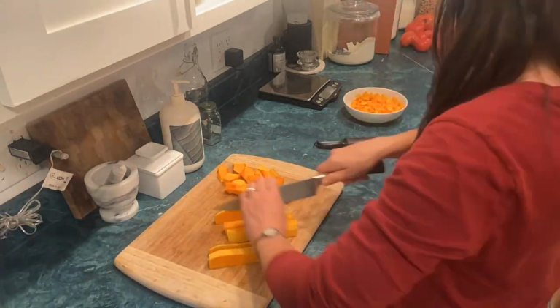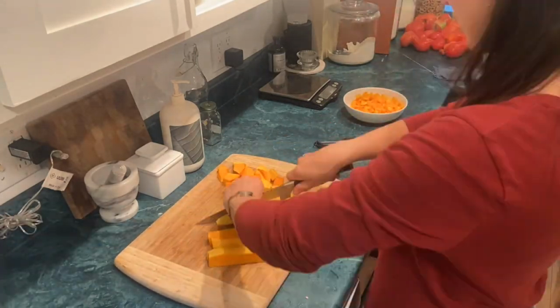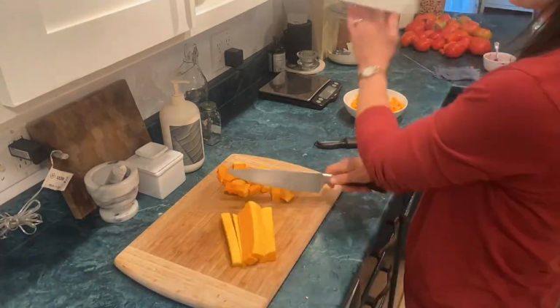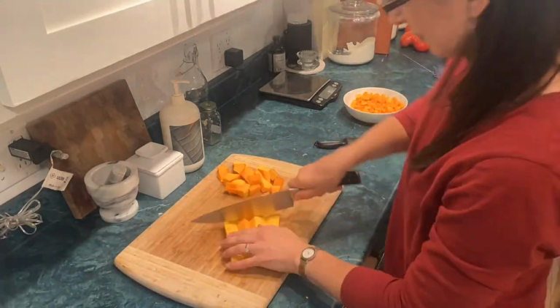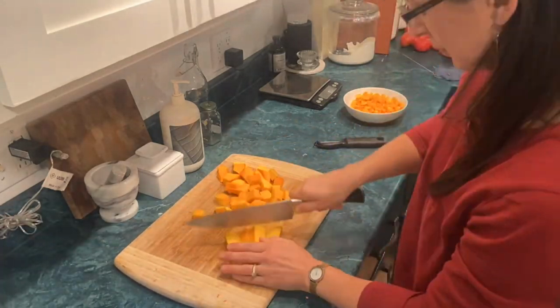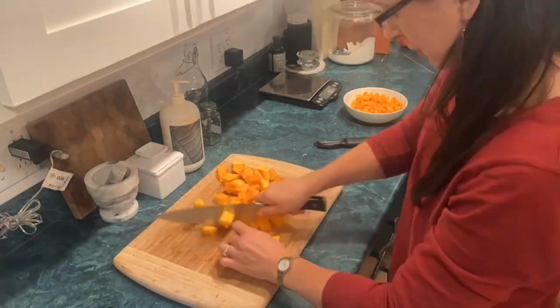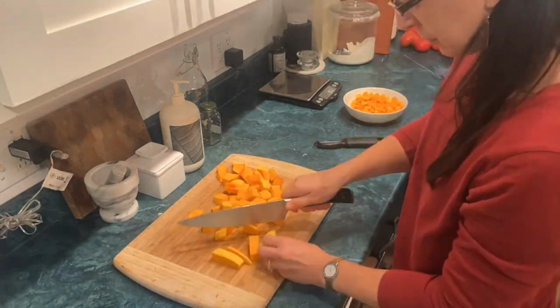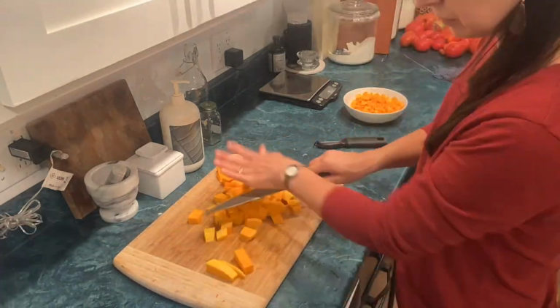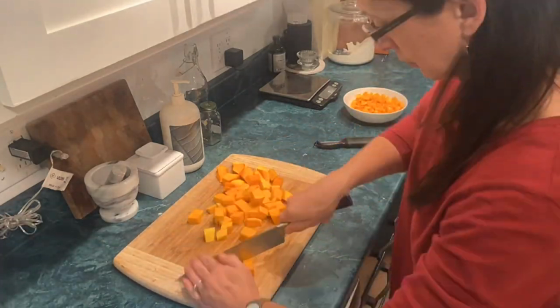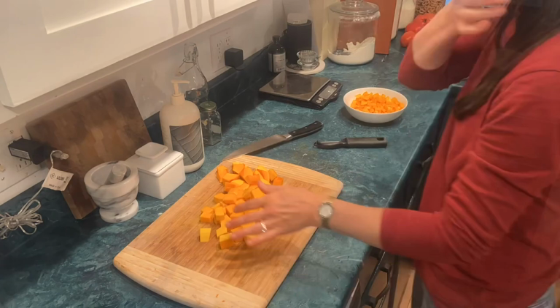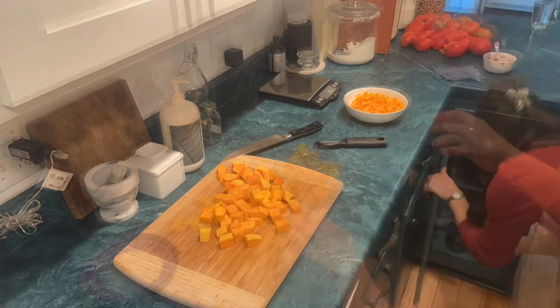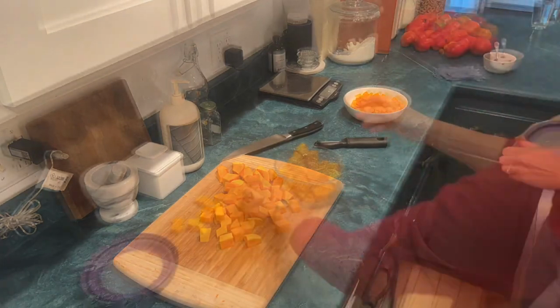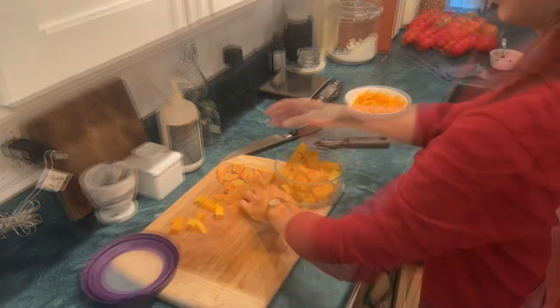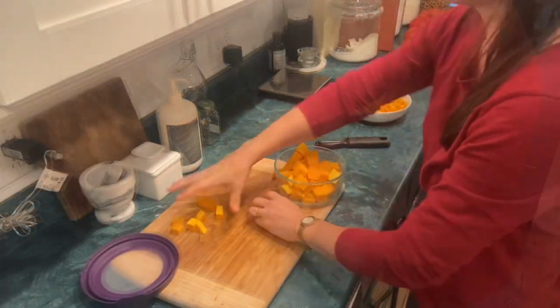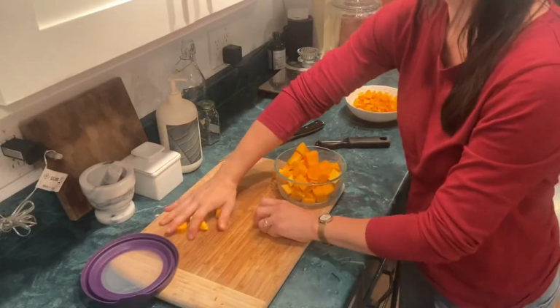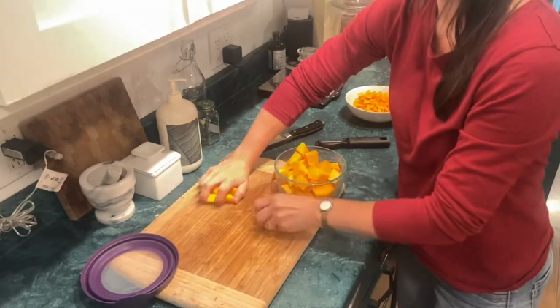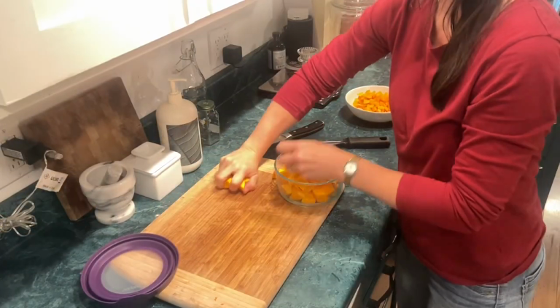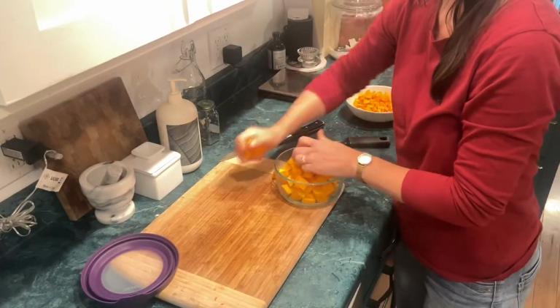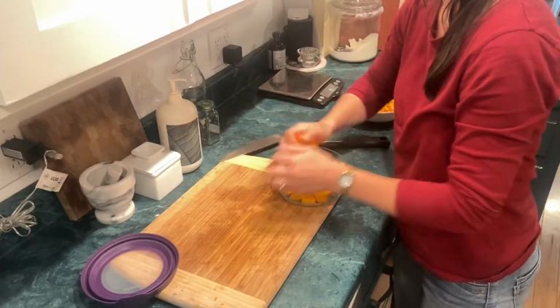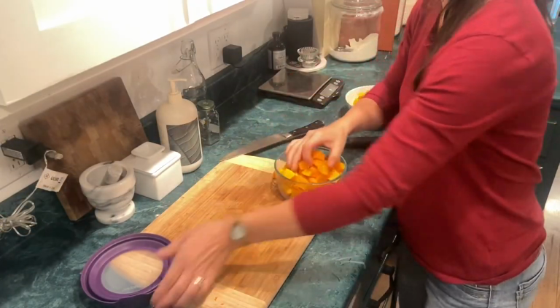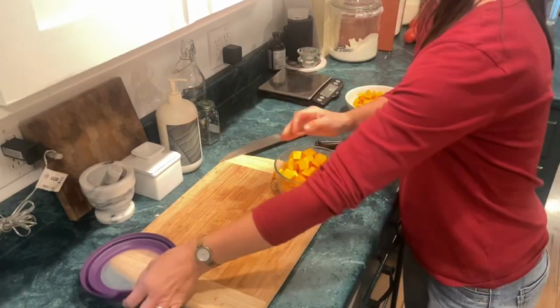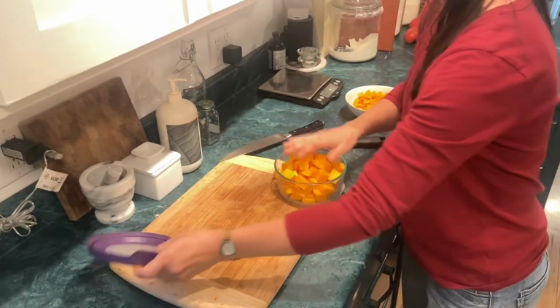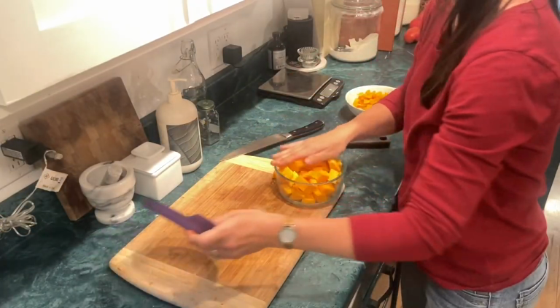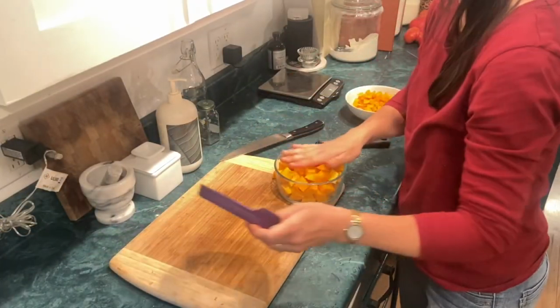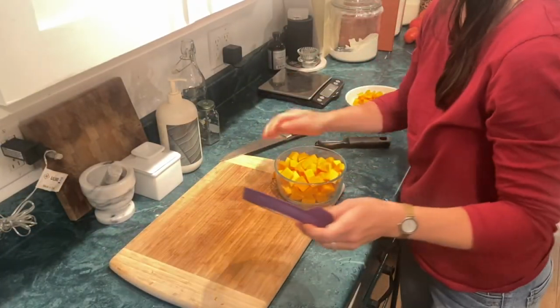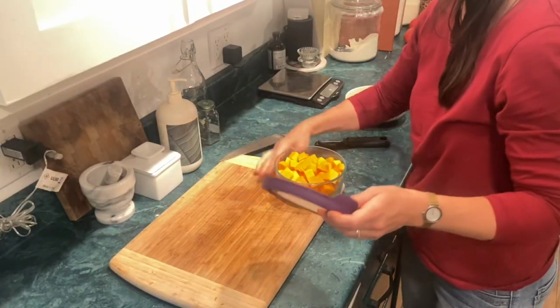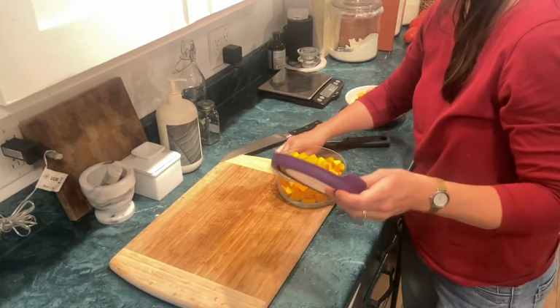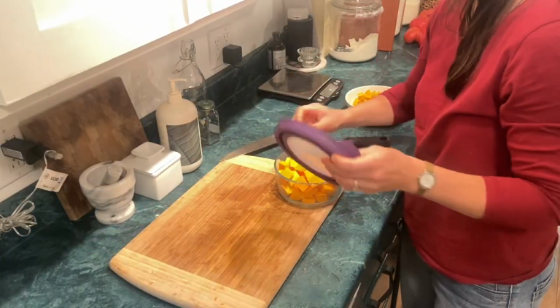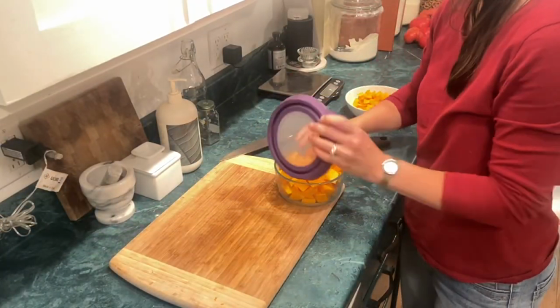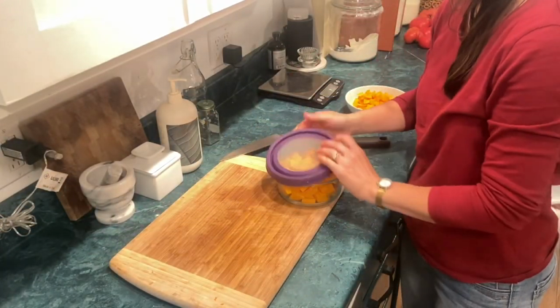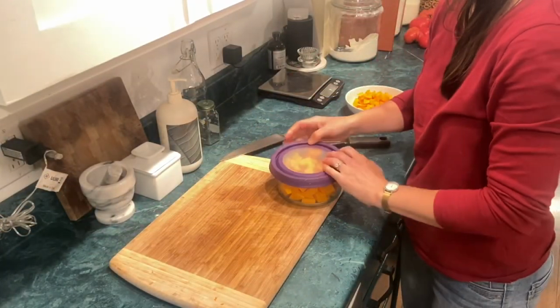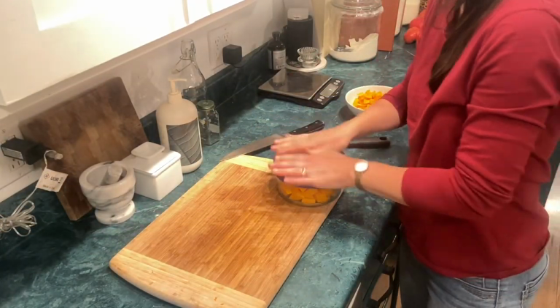Off to the side I have my bowl for tonight's dinner and here are my leftovers which will go in the refrigerator for a later dinner.